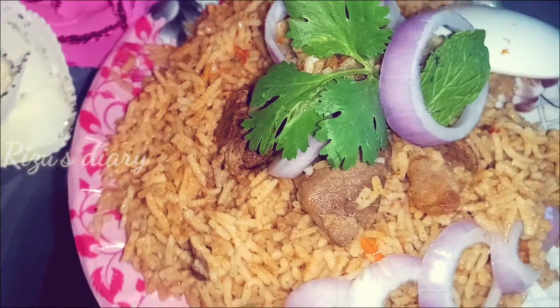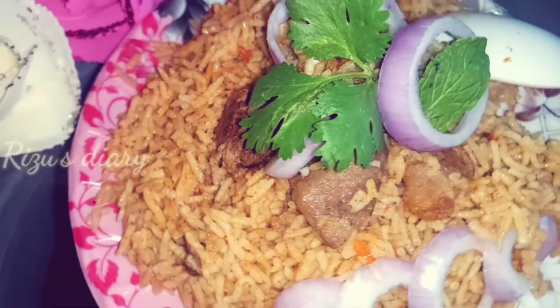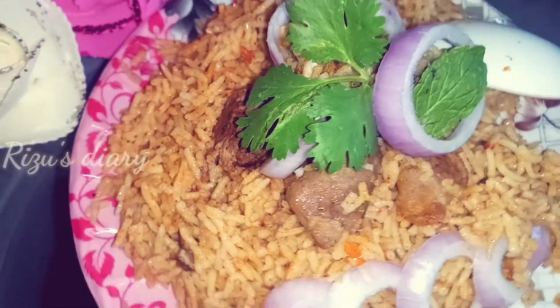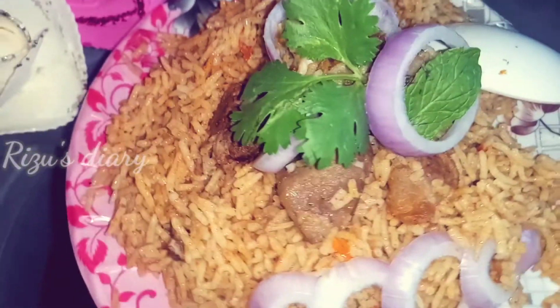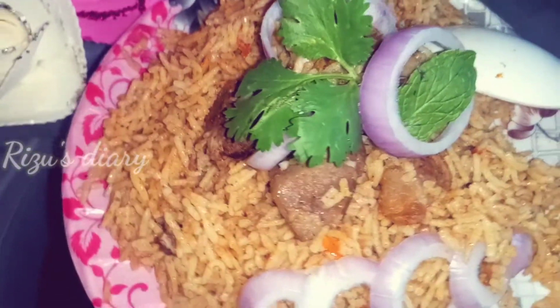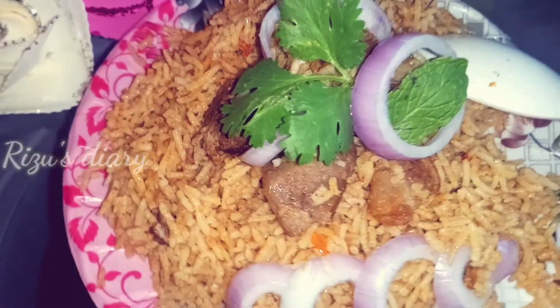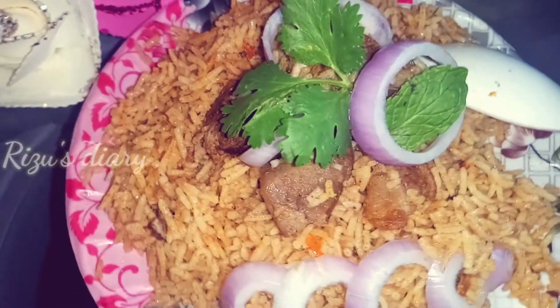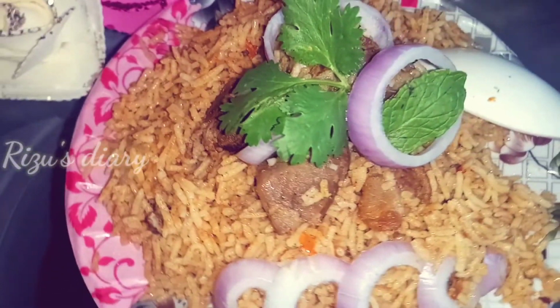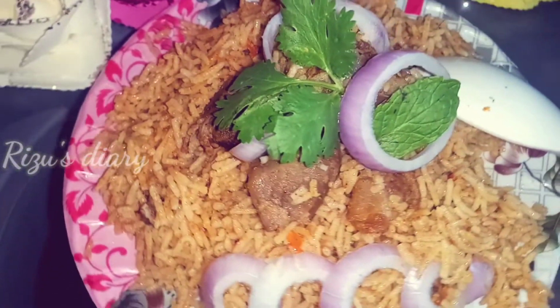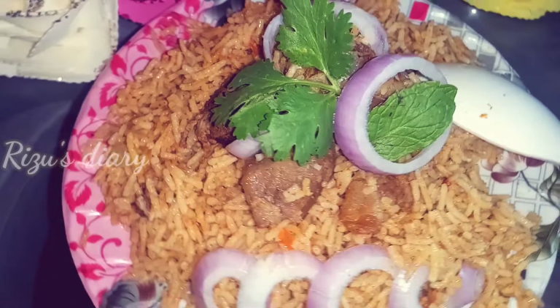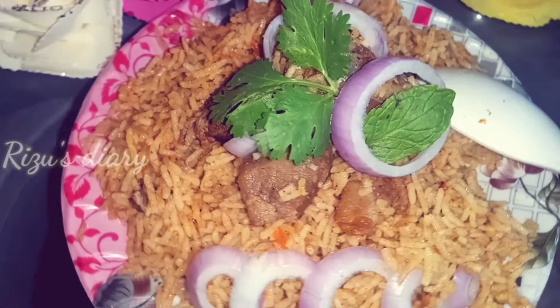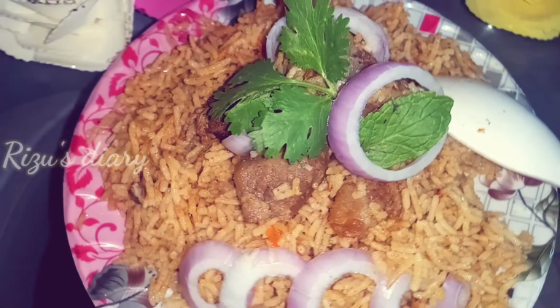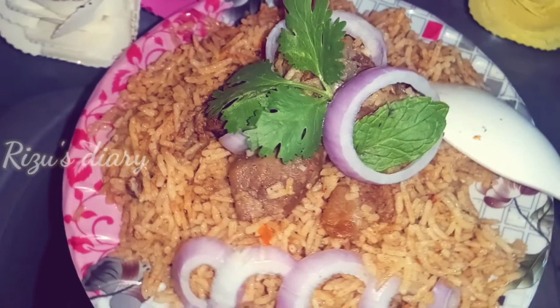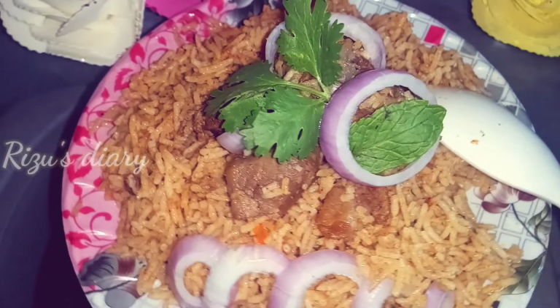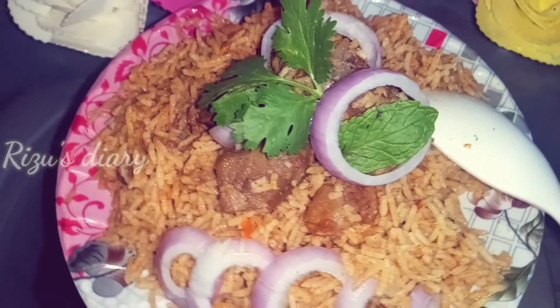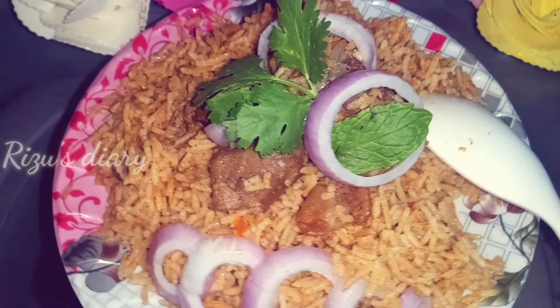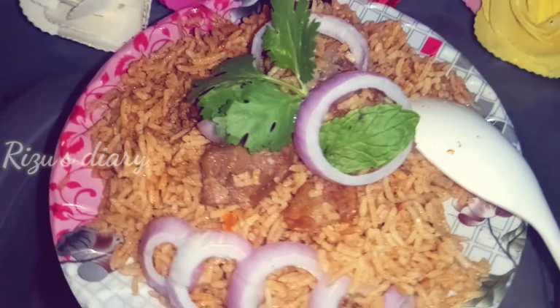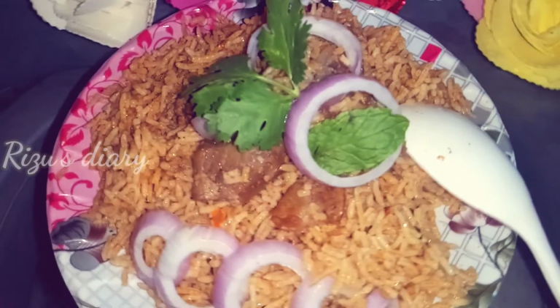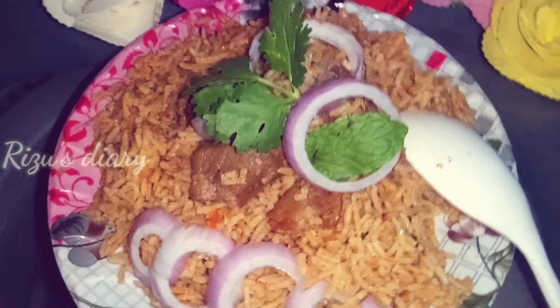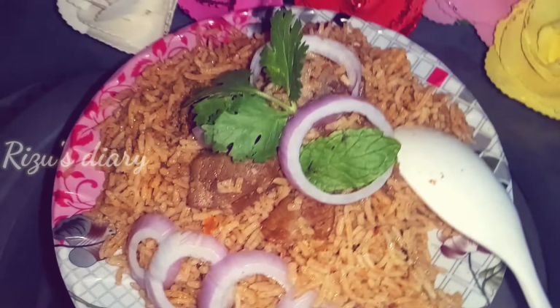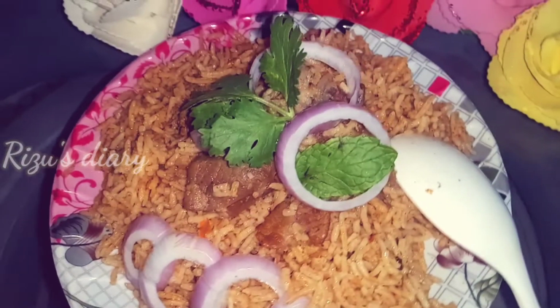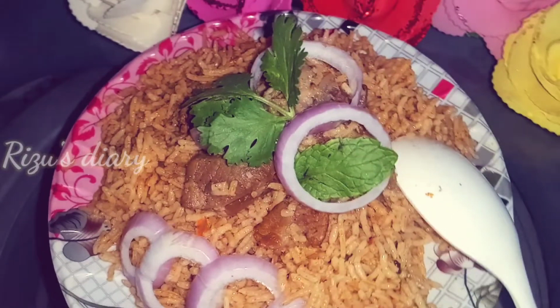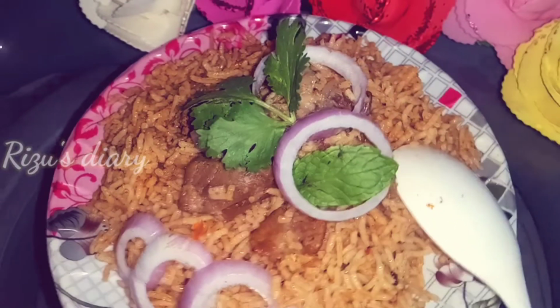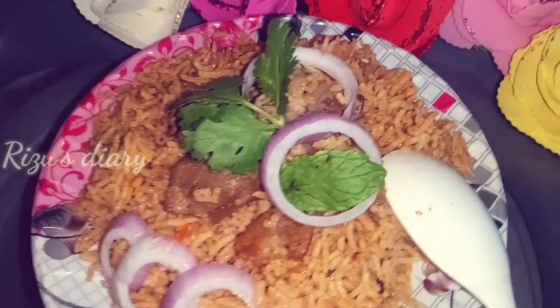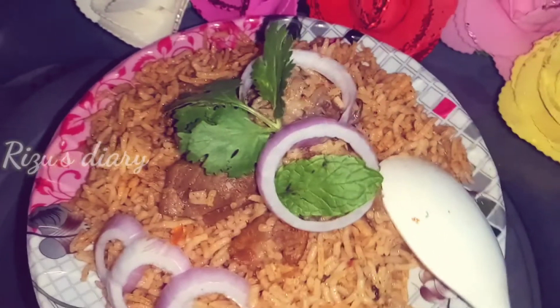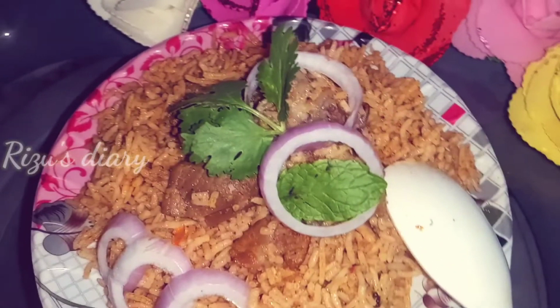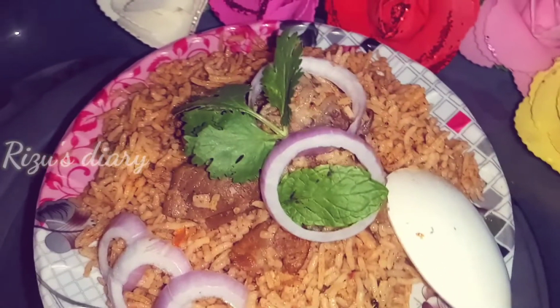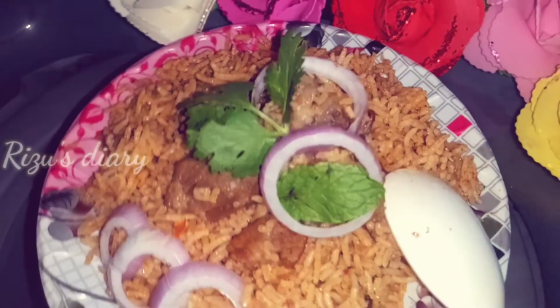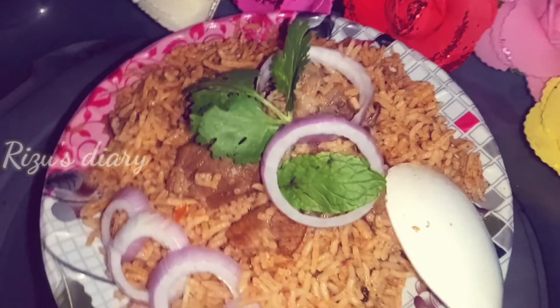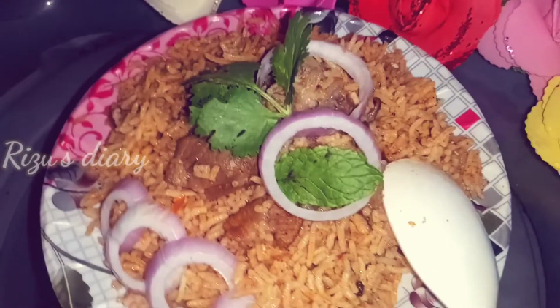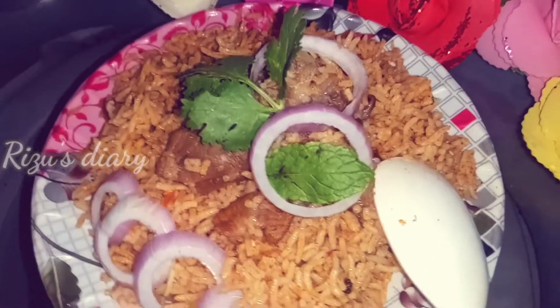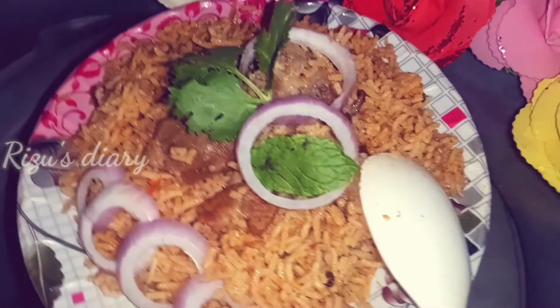Hello friends, welcome to Rejuice Diary. Let's get started with Mutton Biryani.